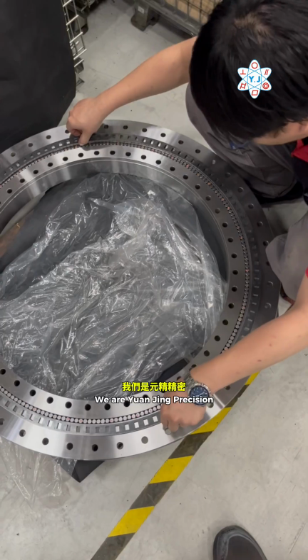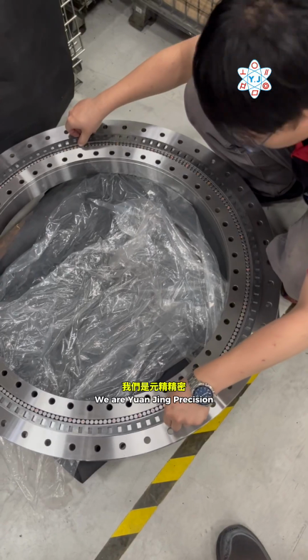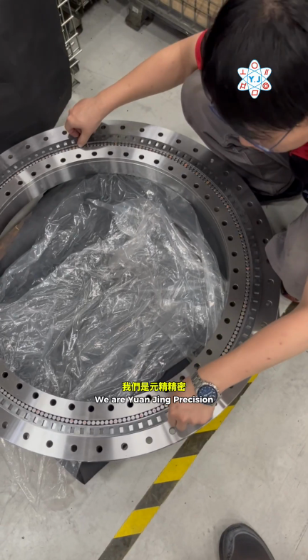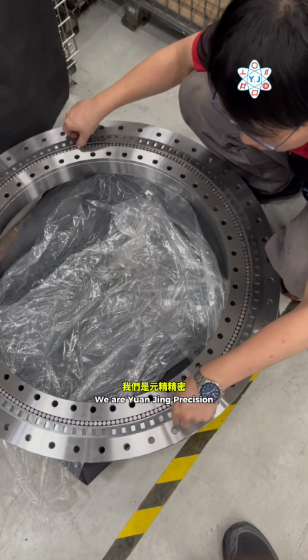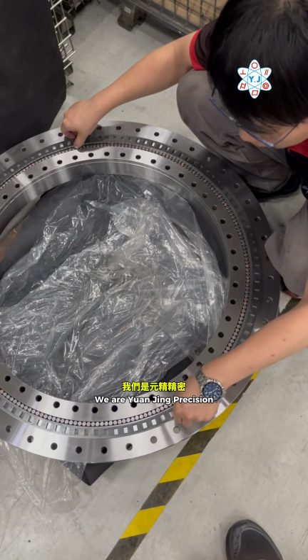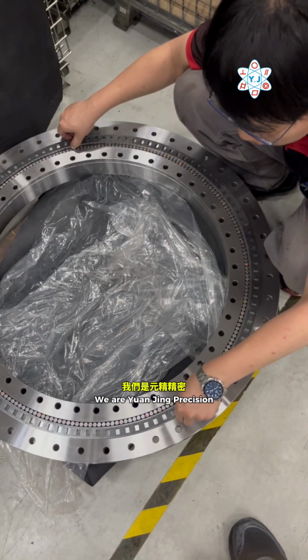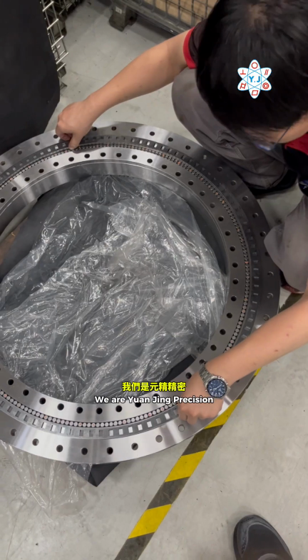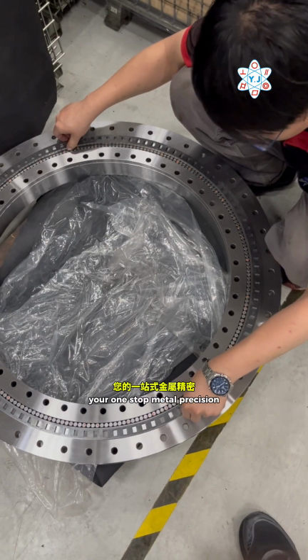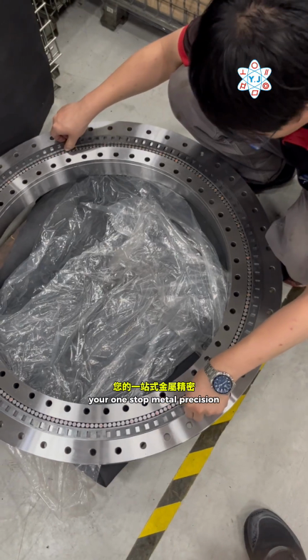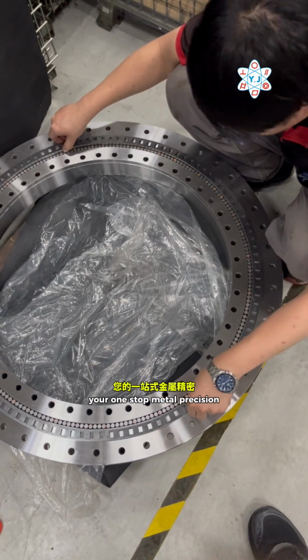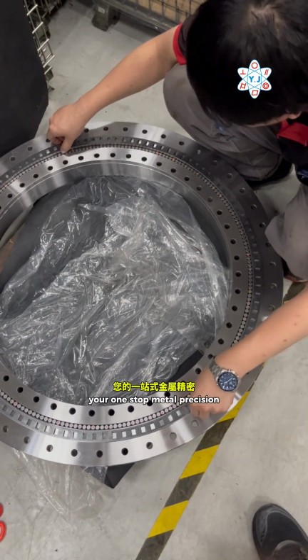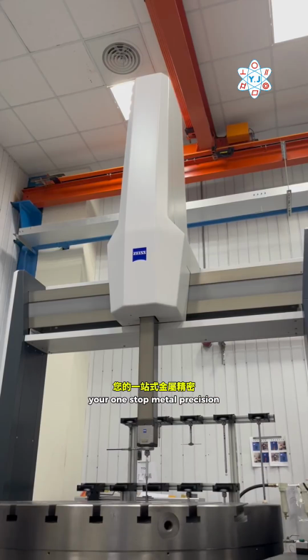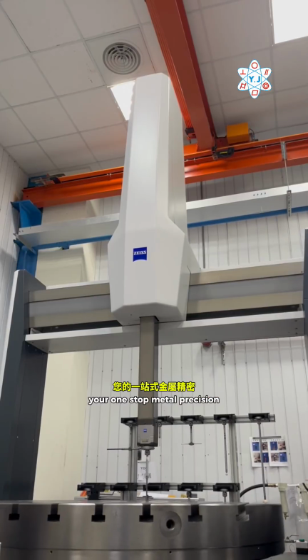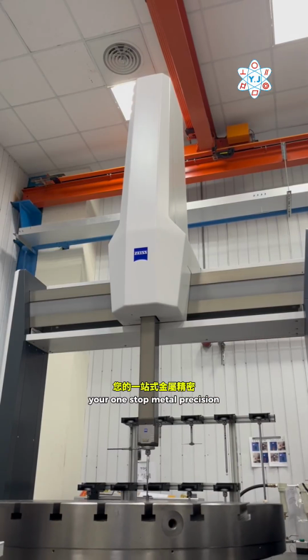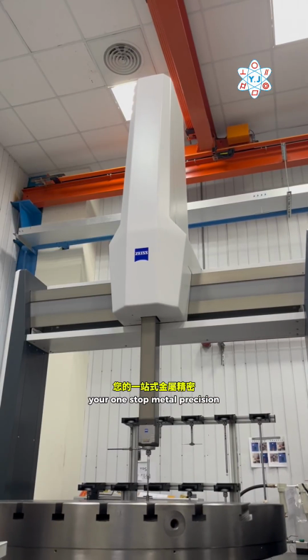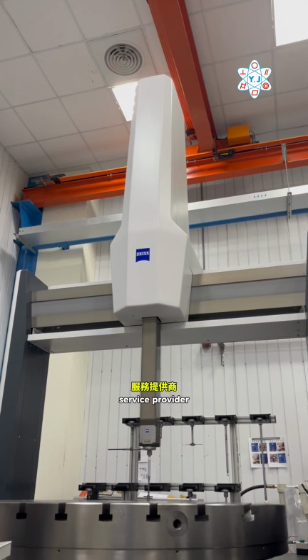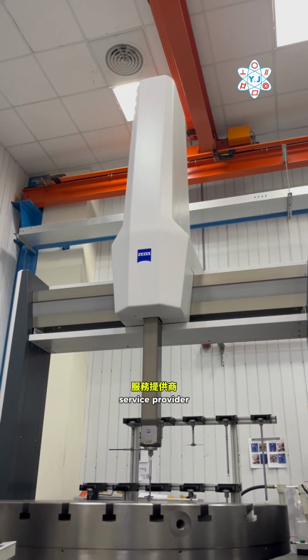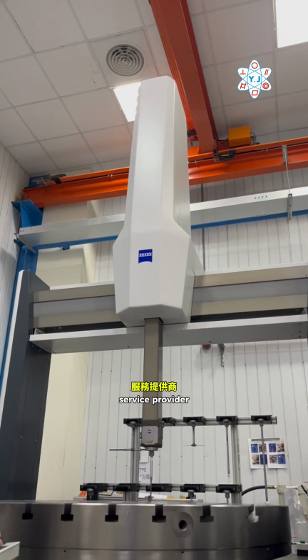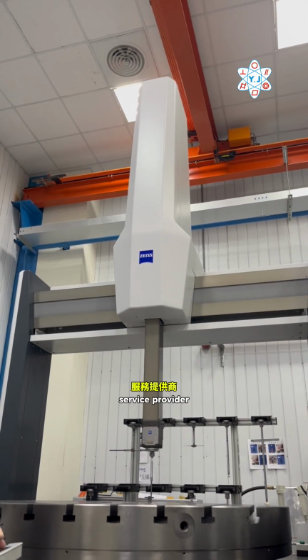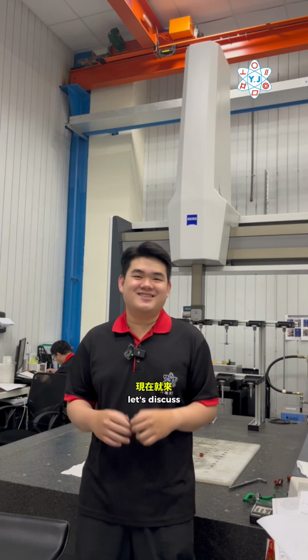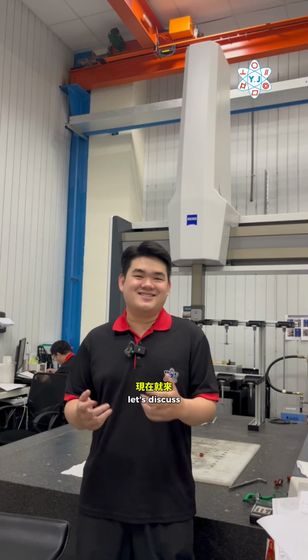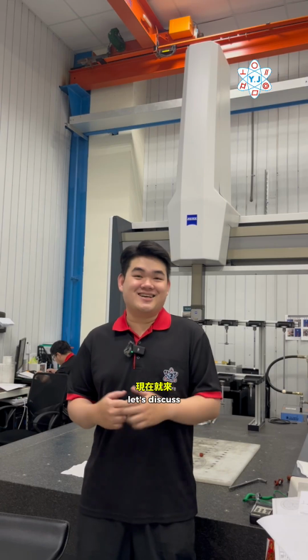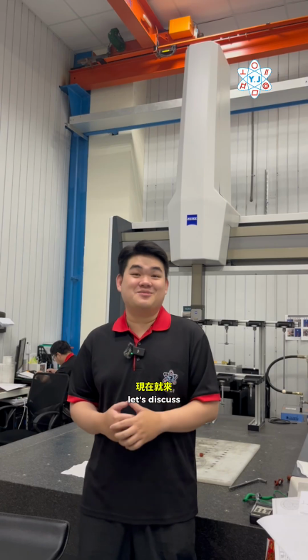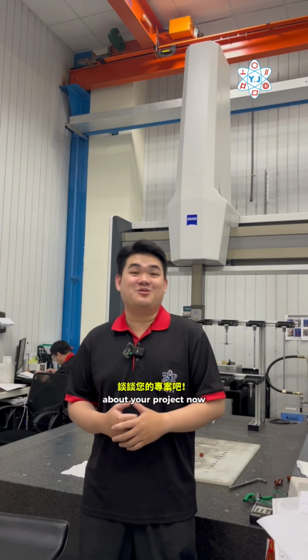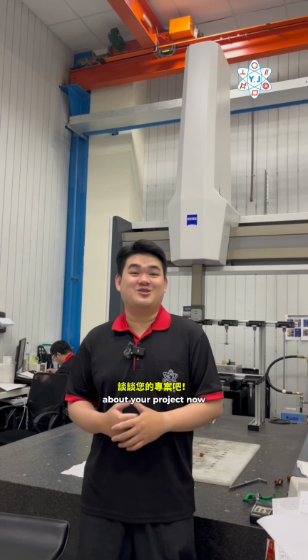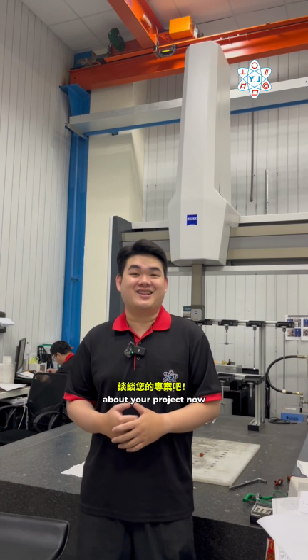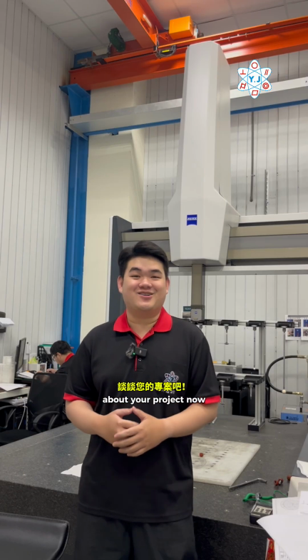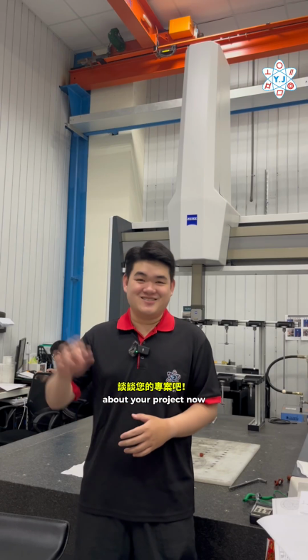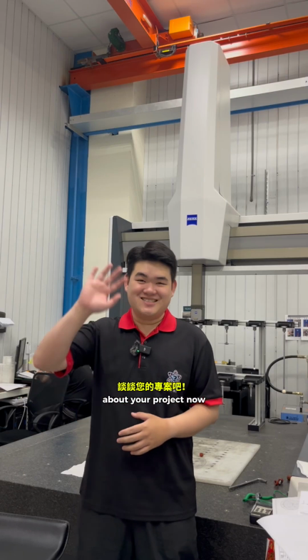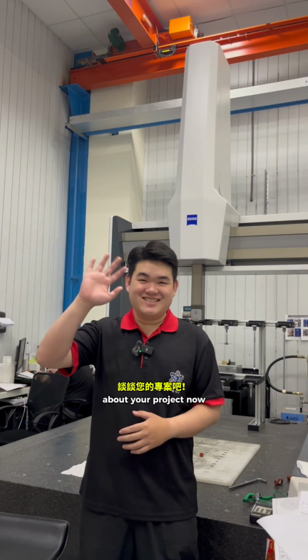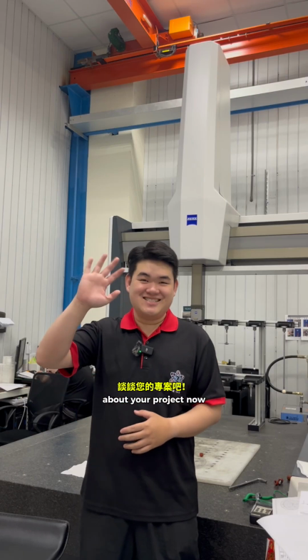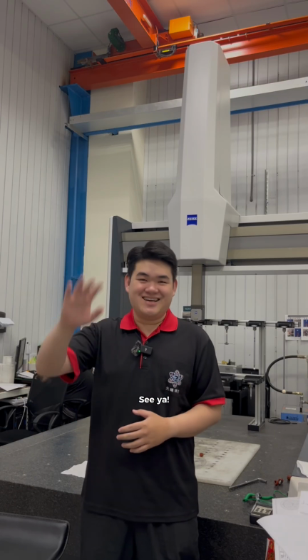We are YRT Precision, your one-stop metal precision service provider. Let's discuss your project now. See ya!